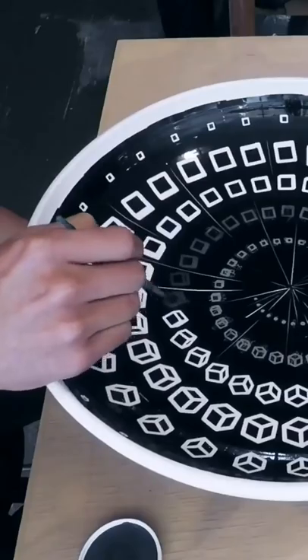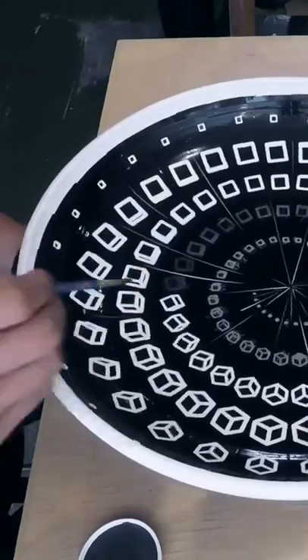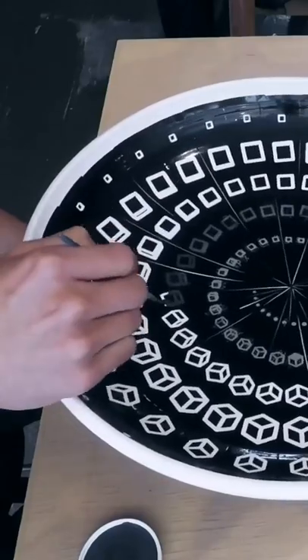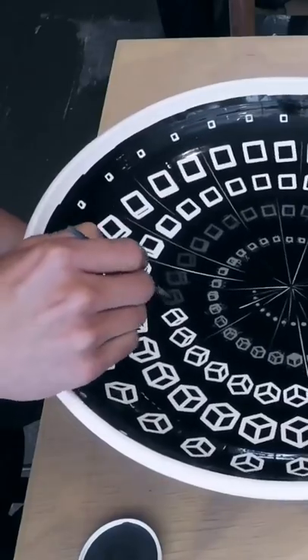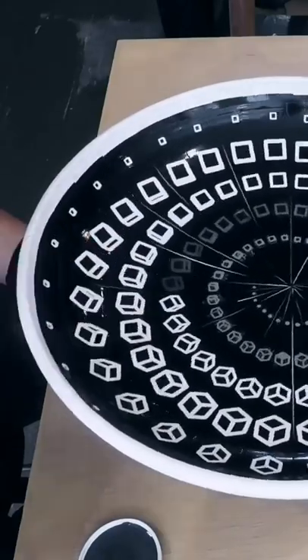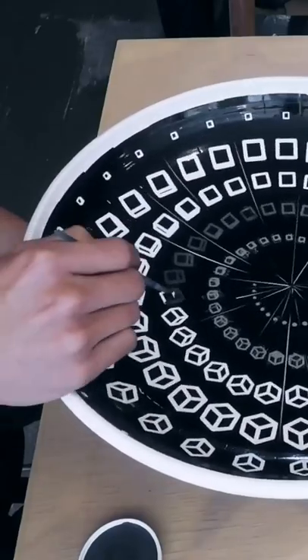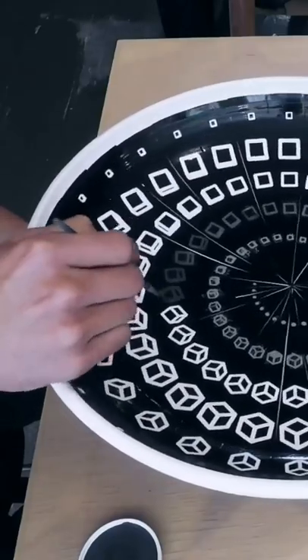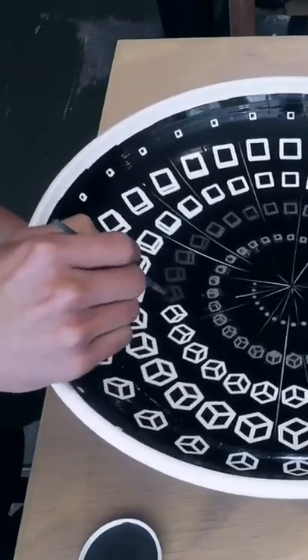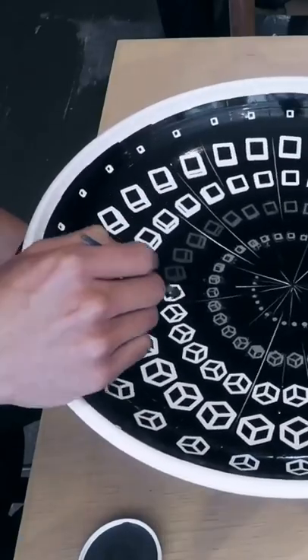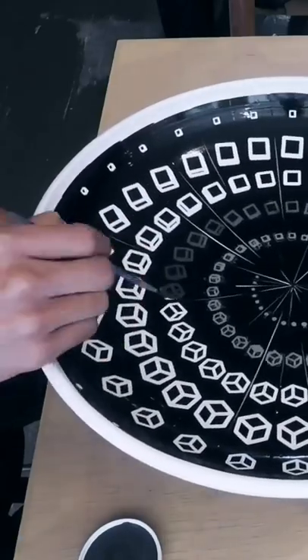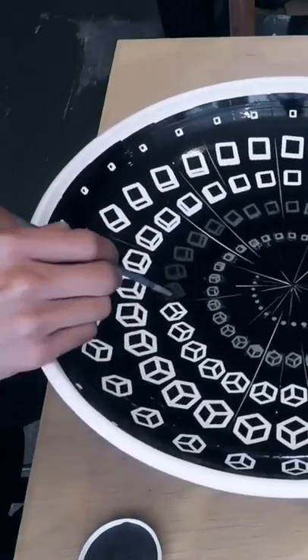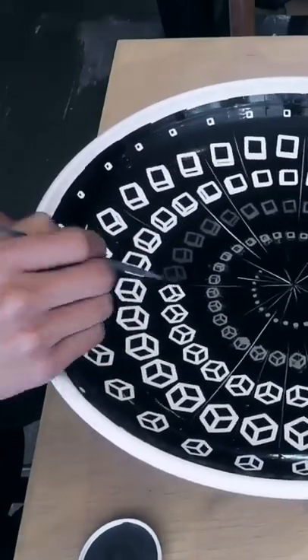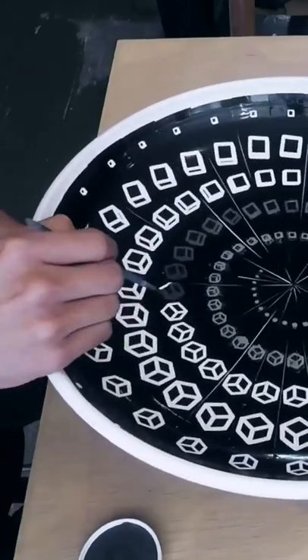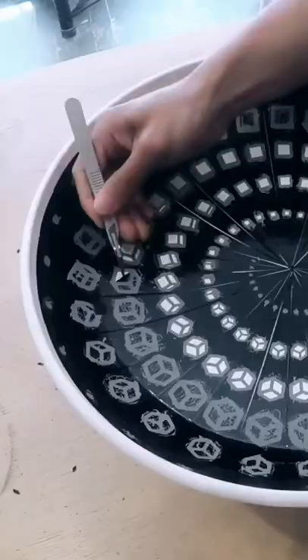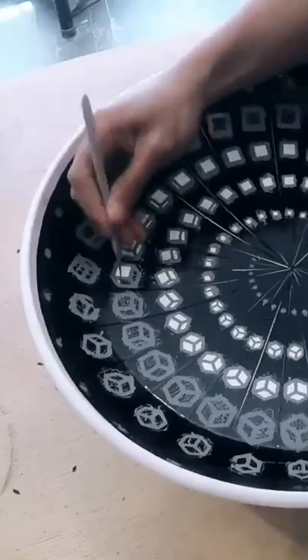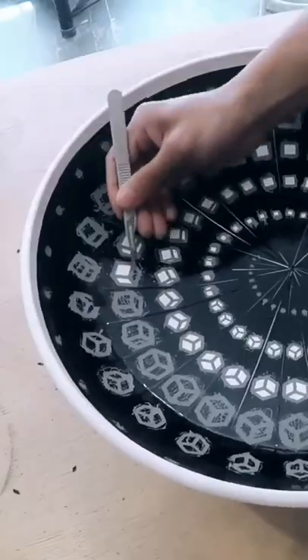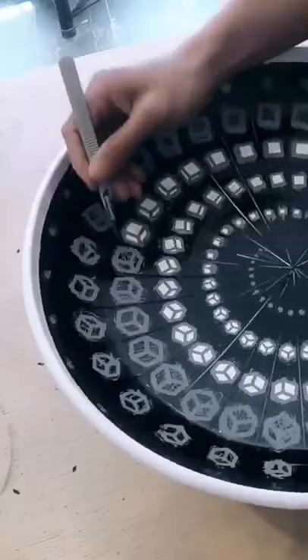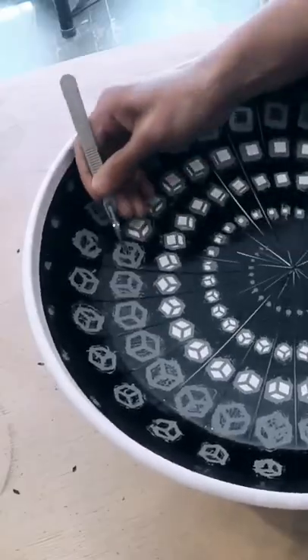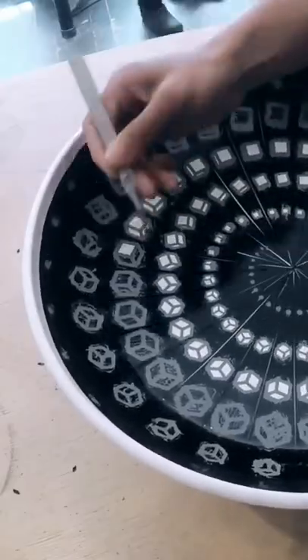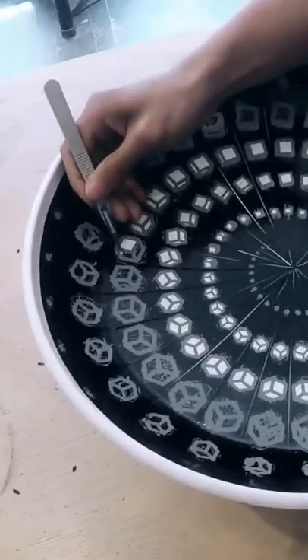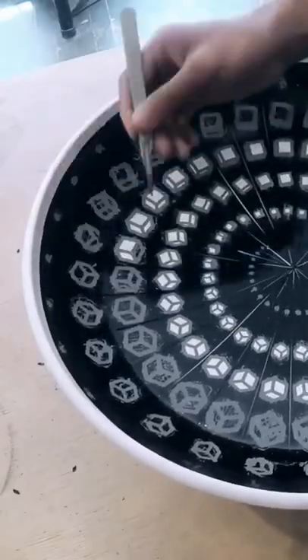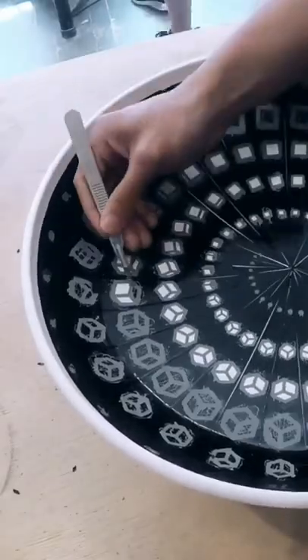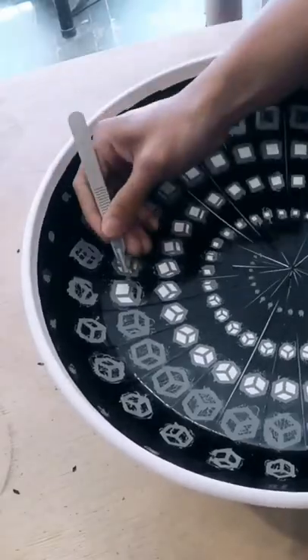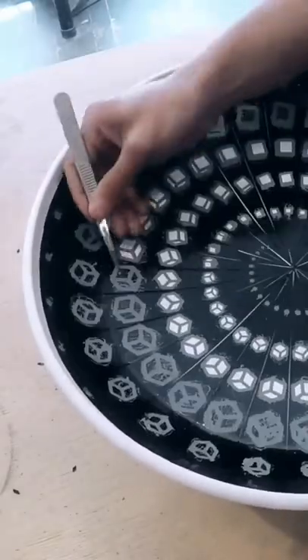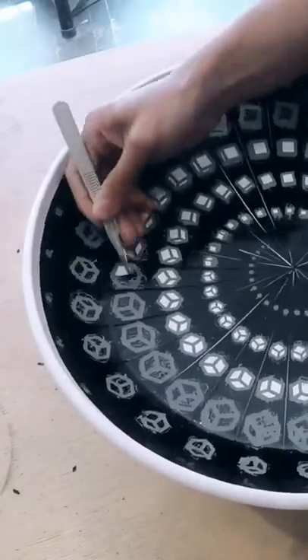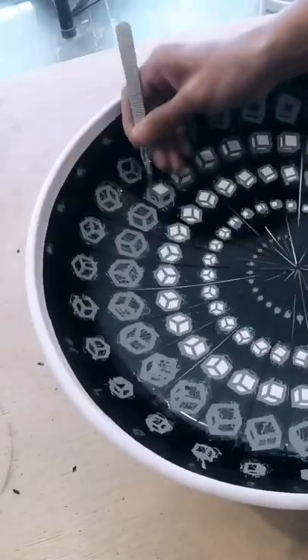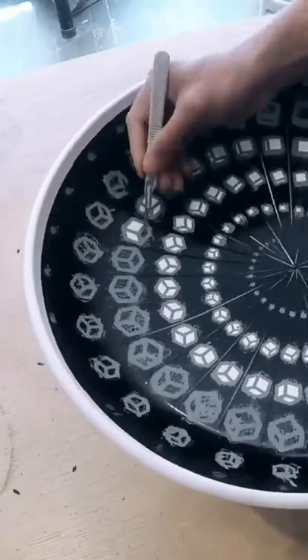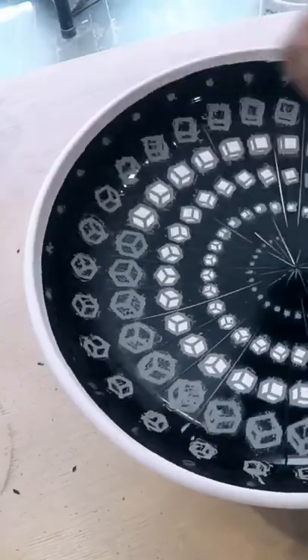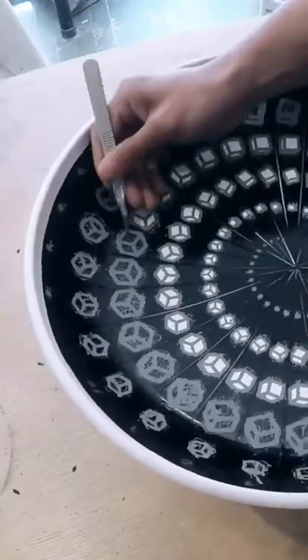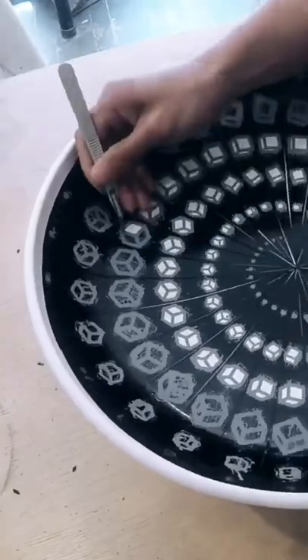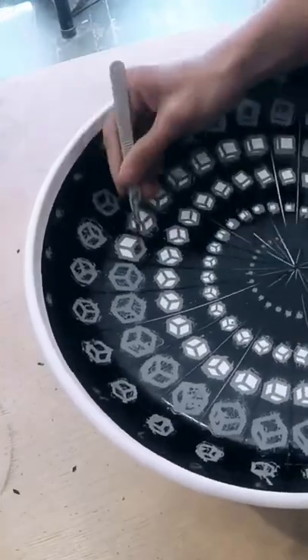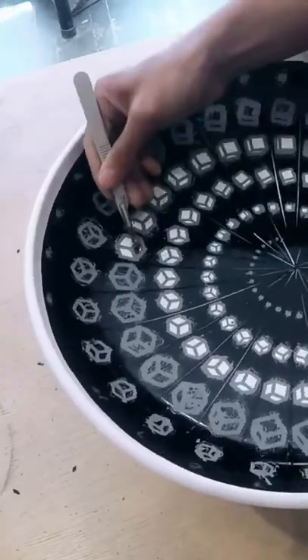For high contrast, I used a black glaze to paint through the openings of the stencil, and now all the pieces can be removed.